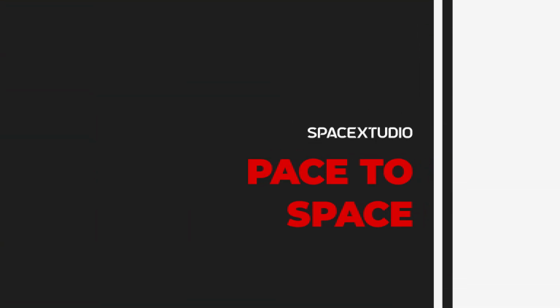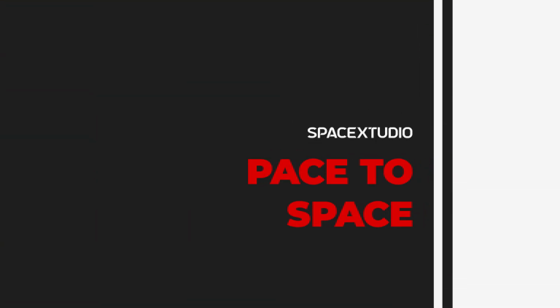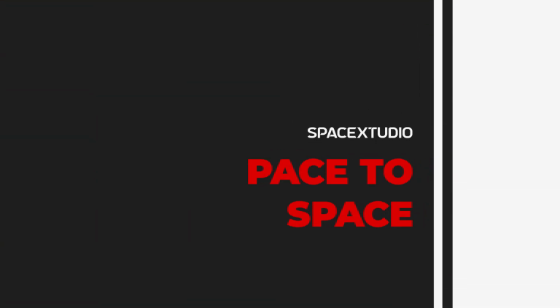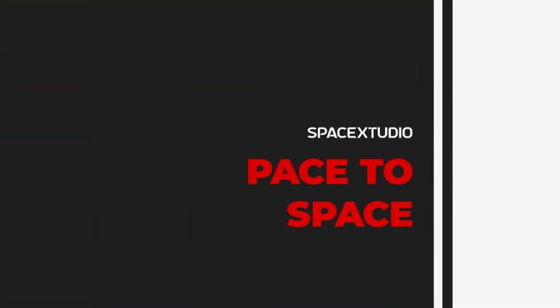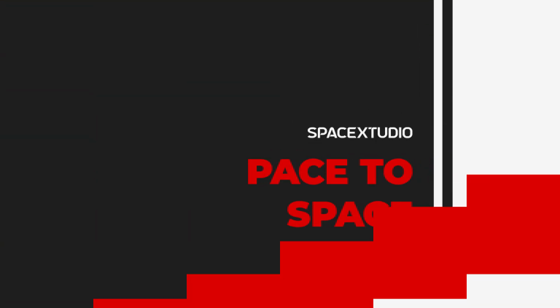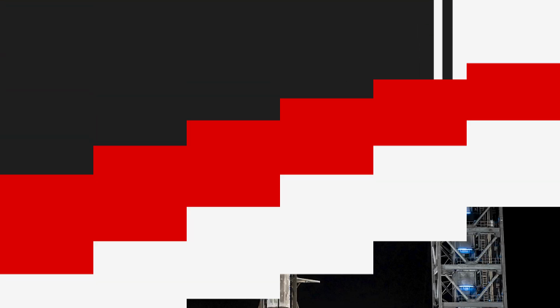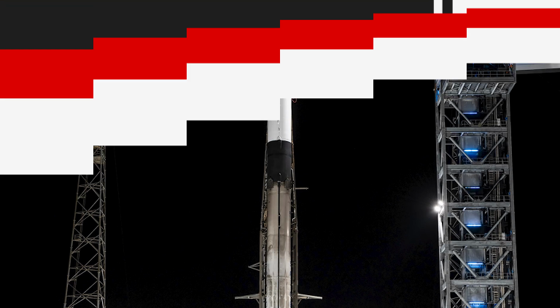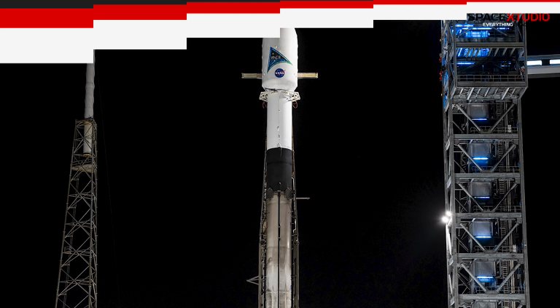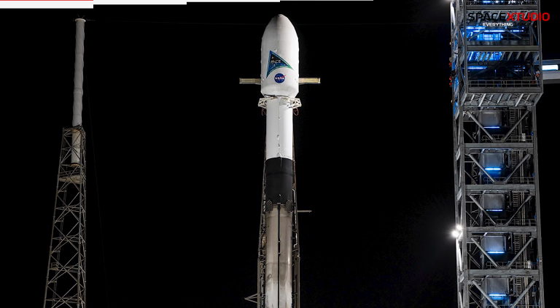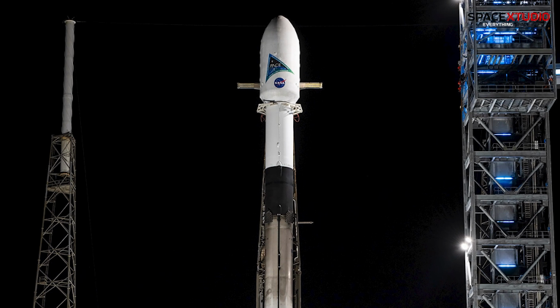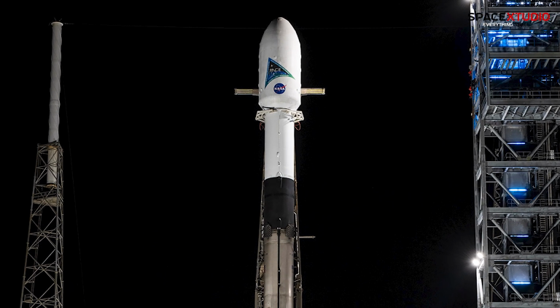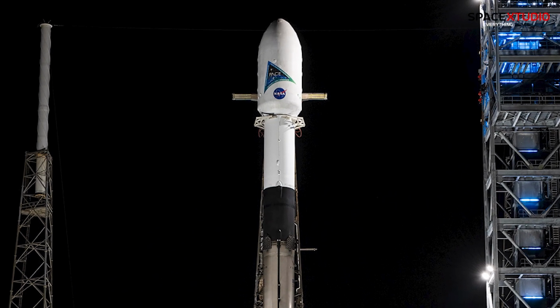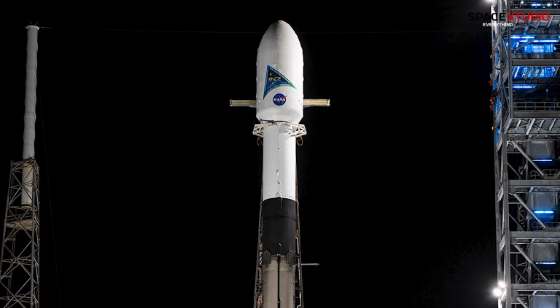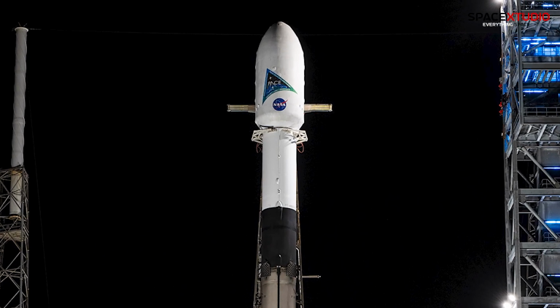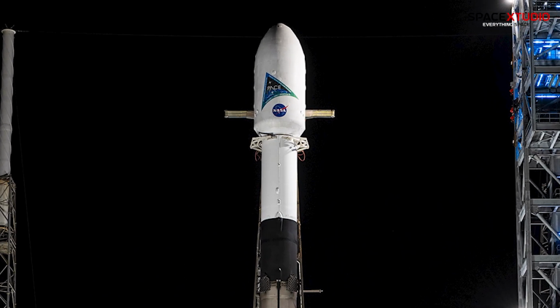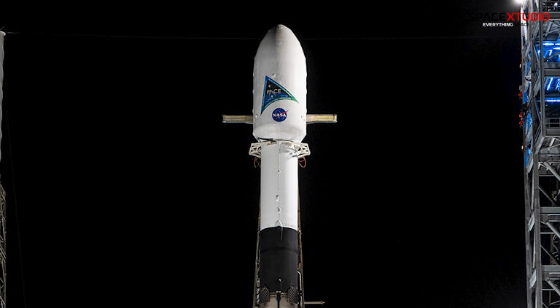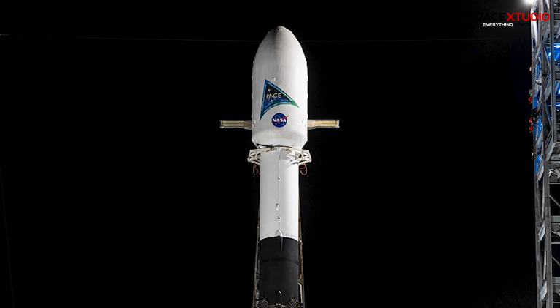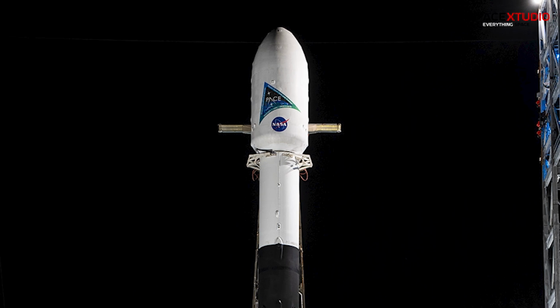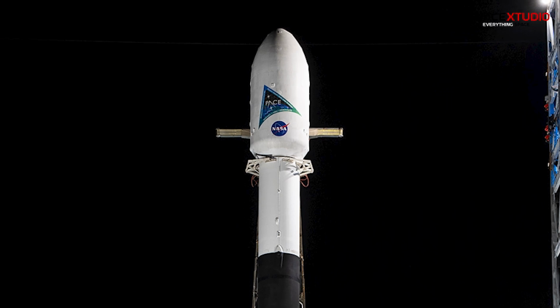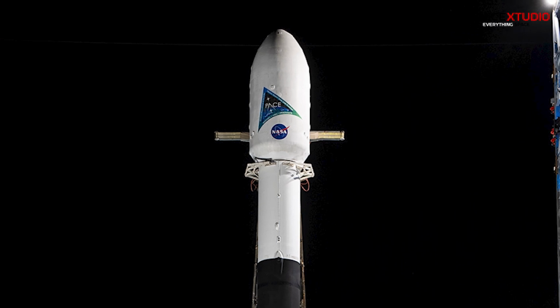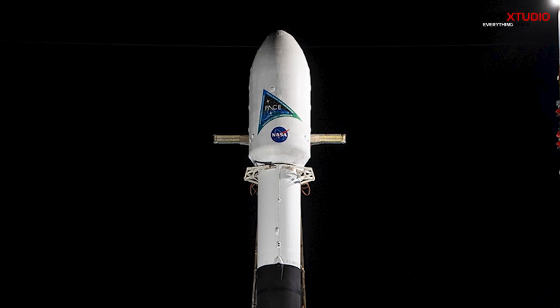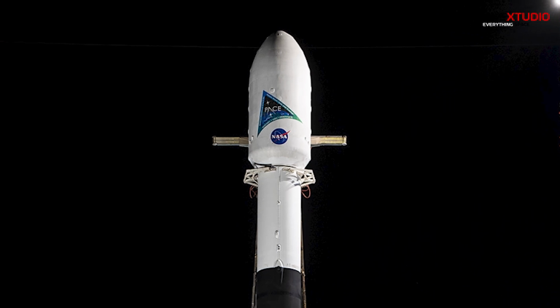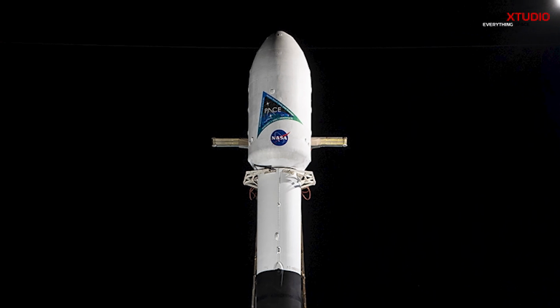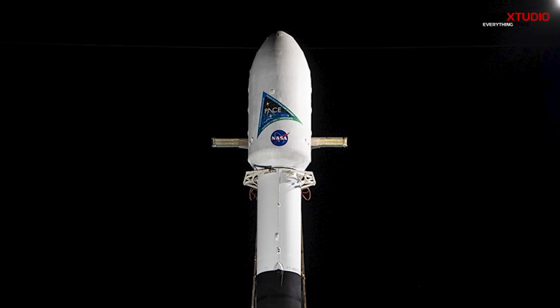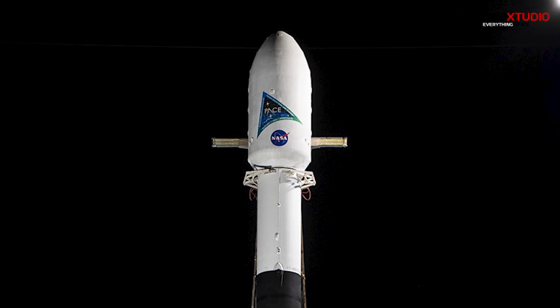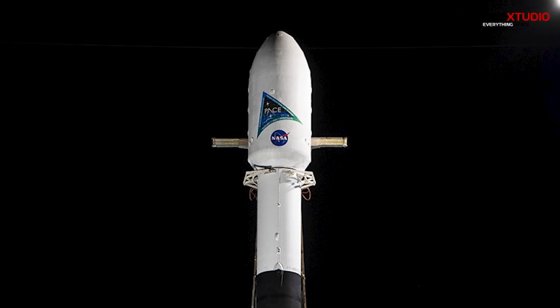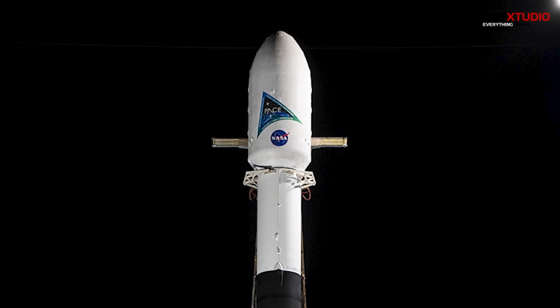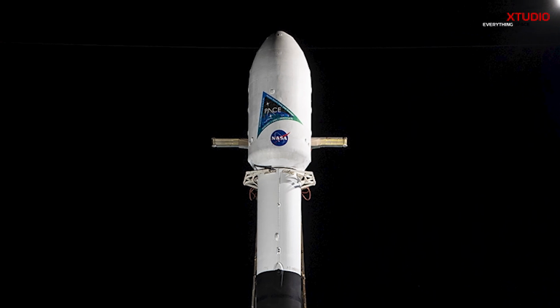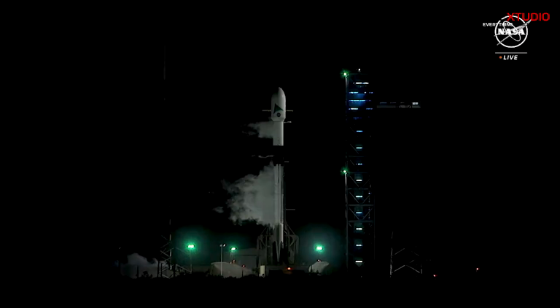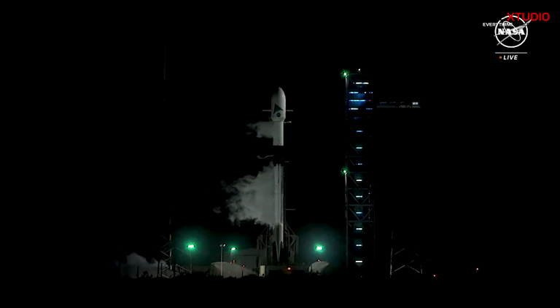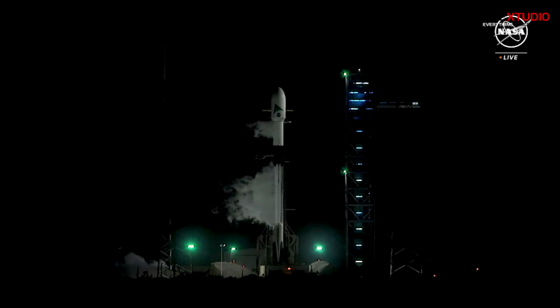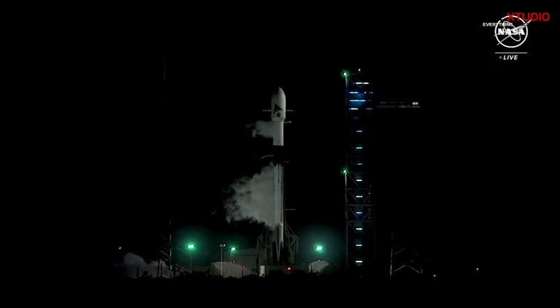Yesterday, SpaceX successfully launched NASA's PACE mission, marking the company's 11th launch of the year.